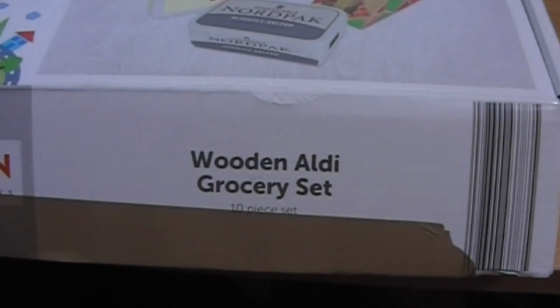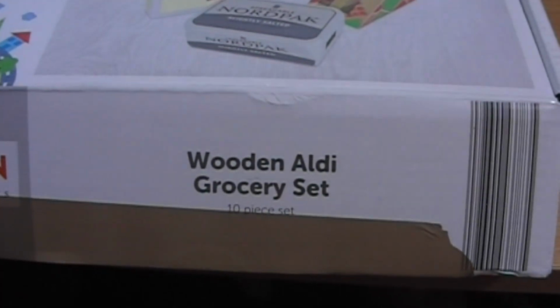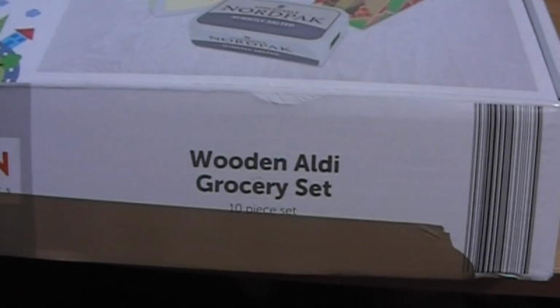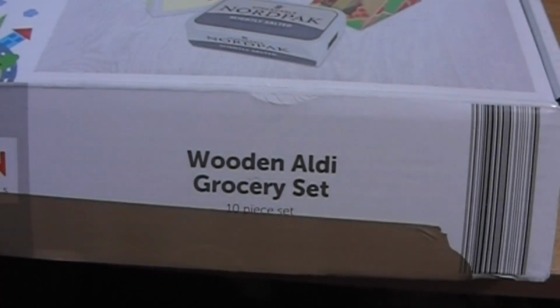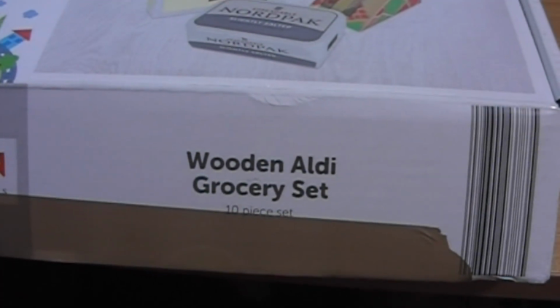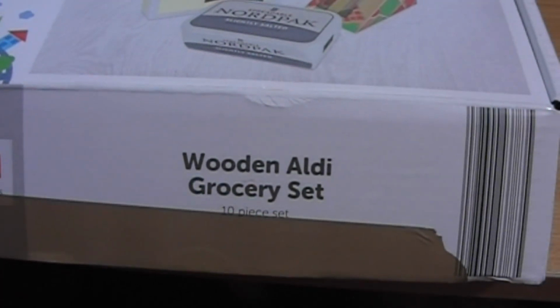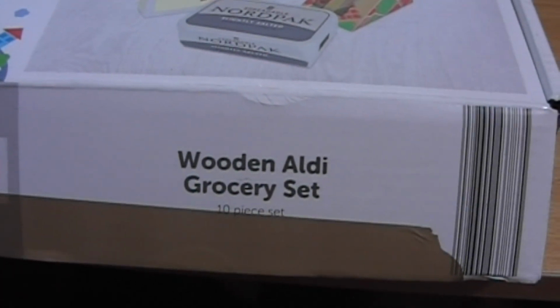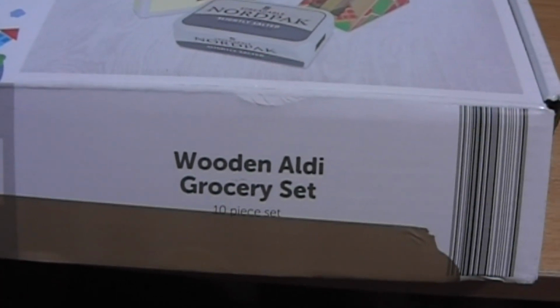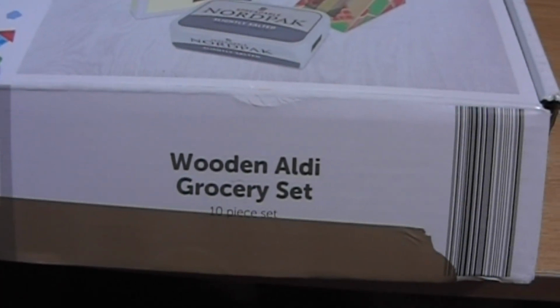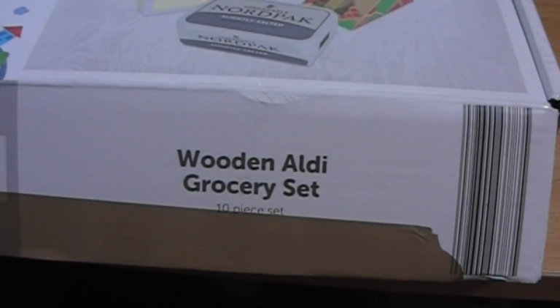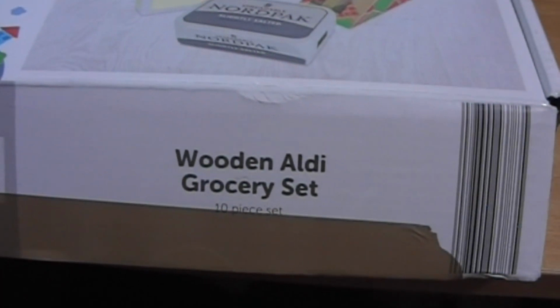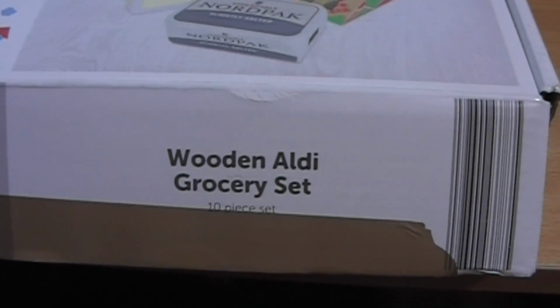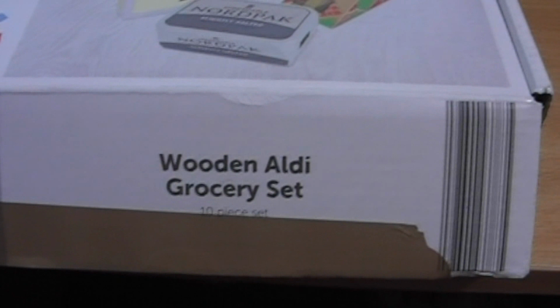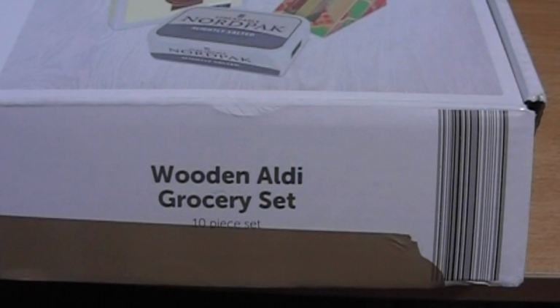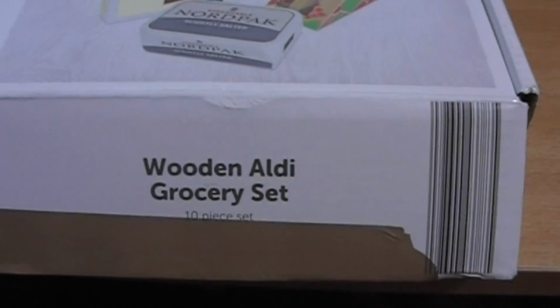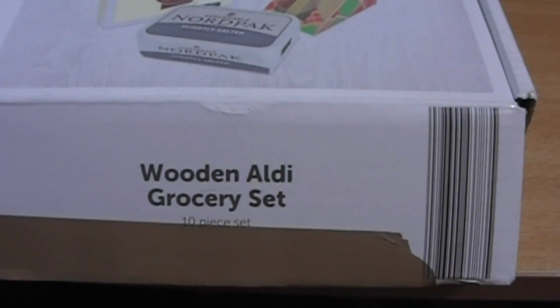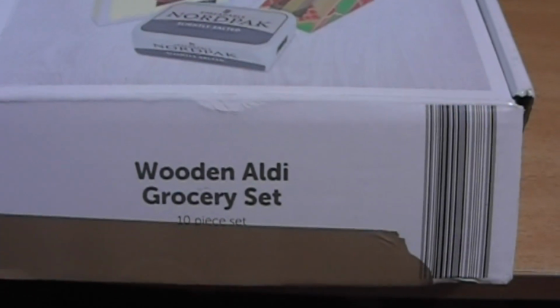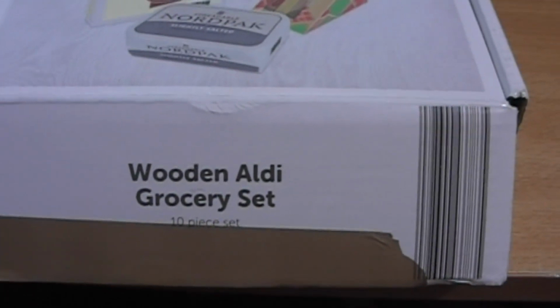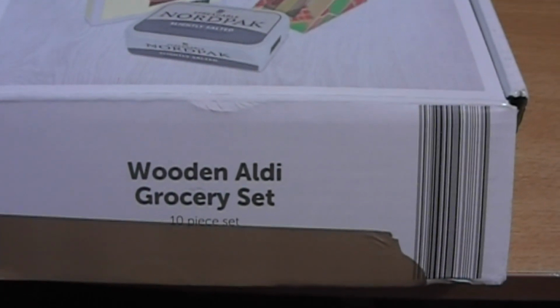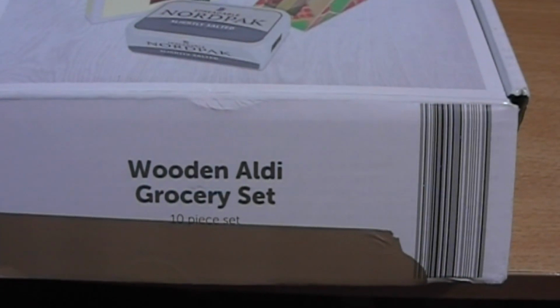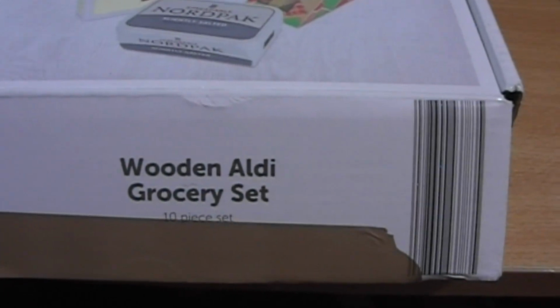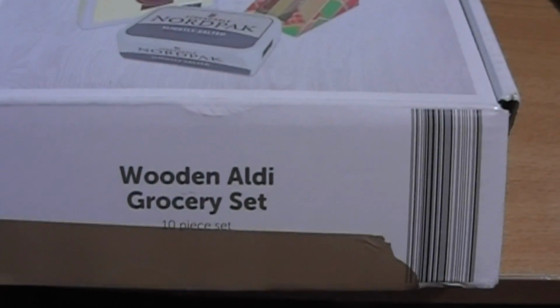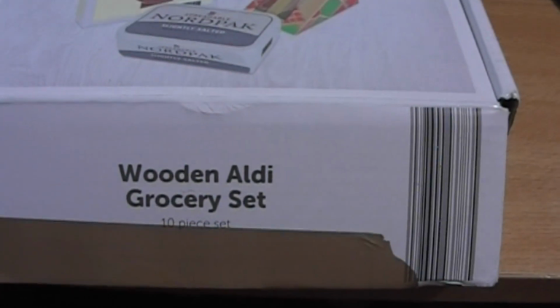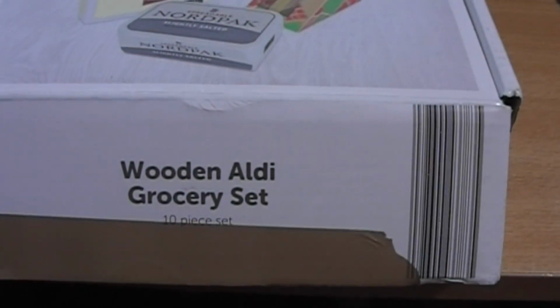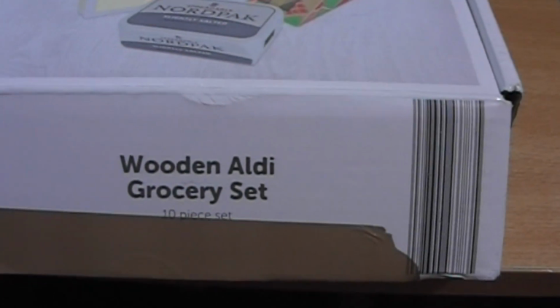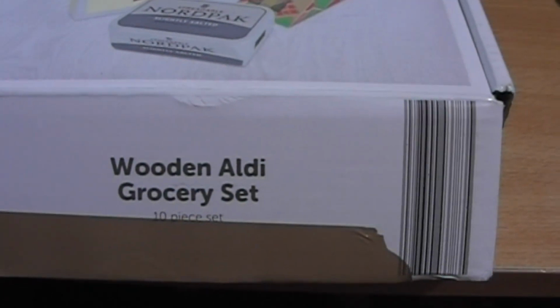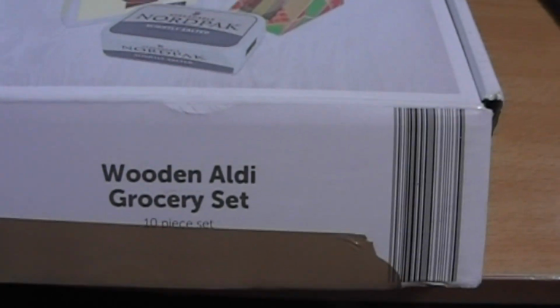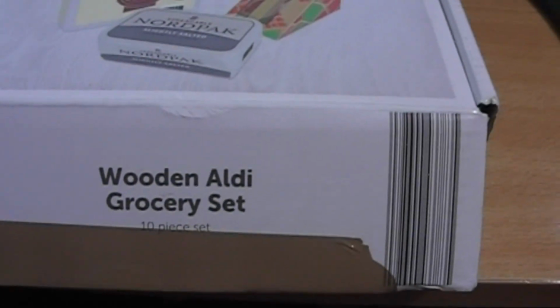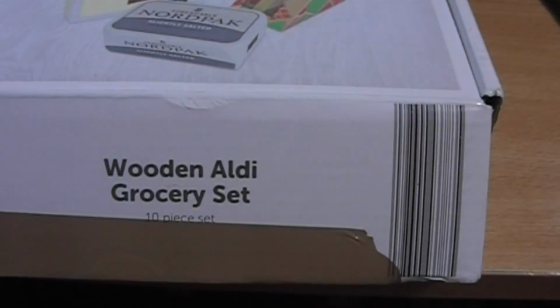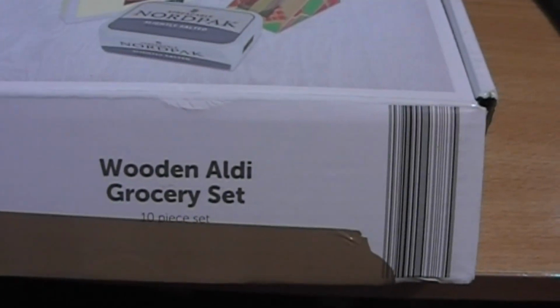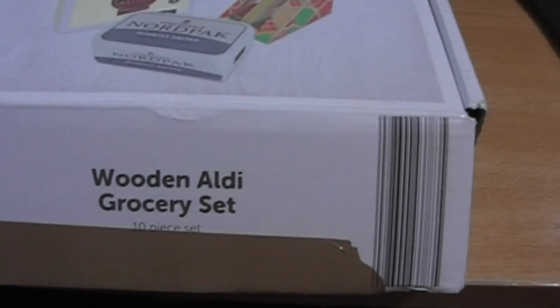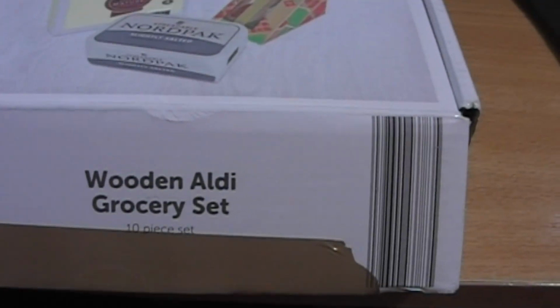What have we today? A wooden Aldi grocery set. Well, at least it won't go out of date.